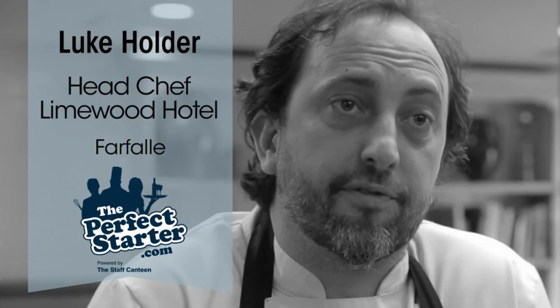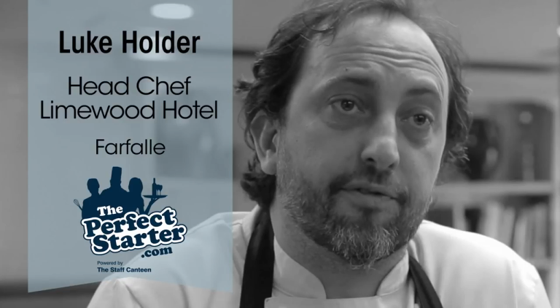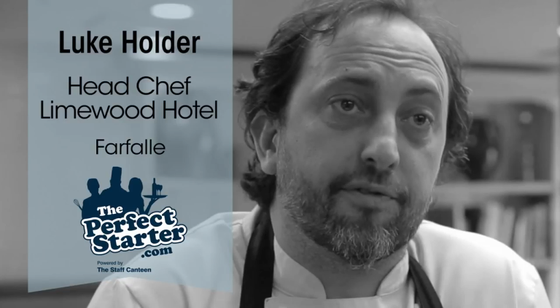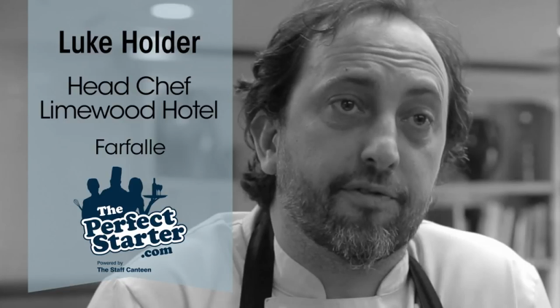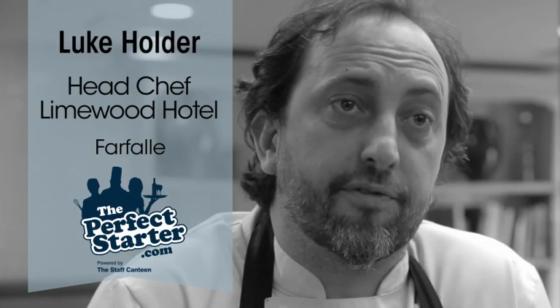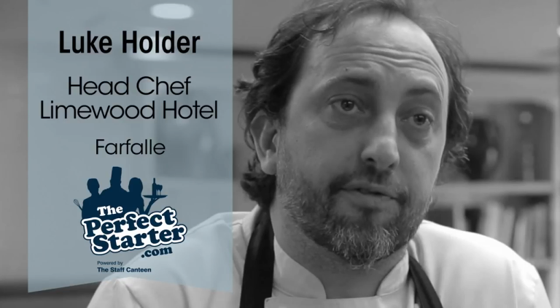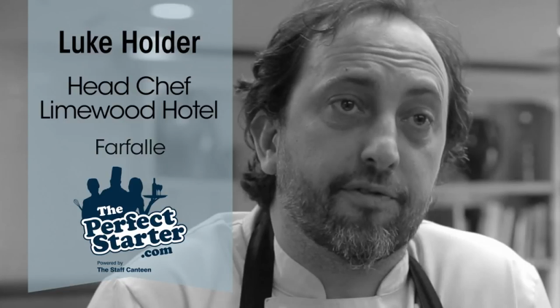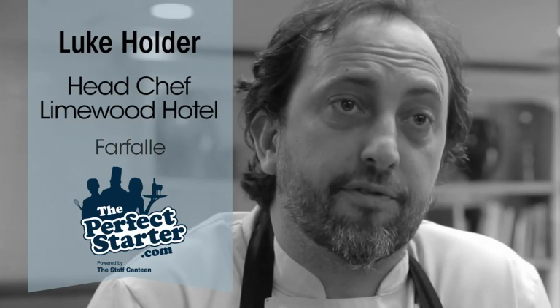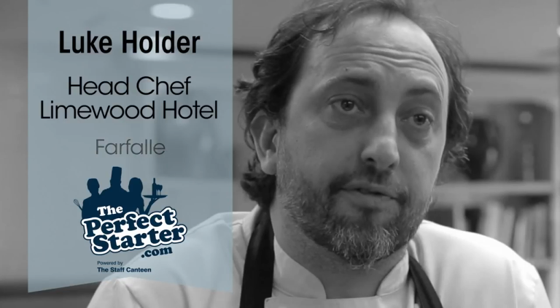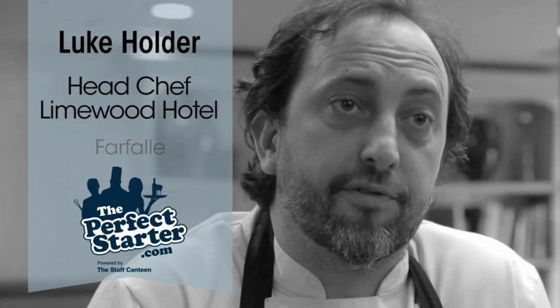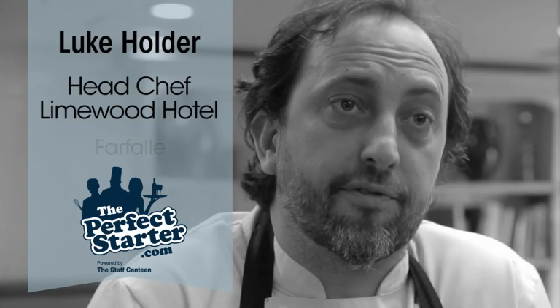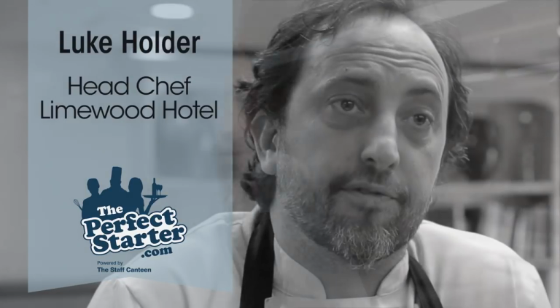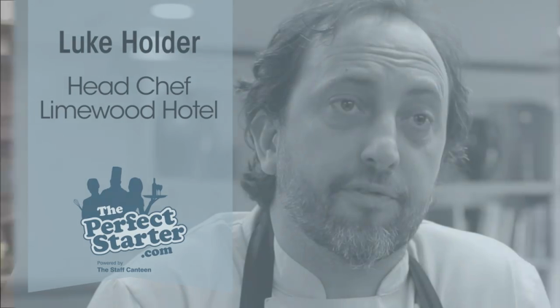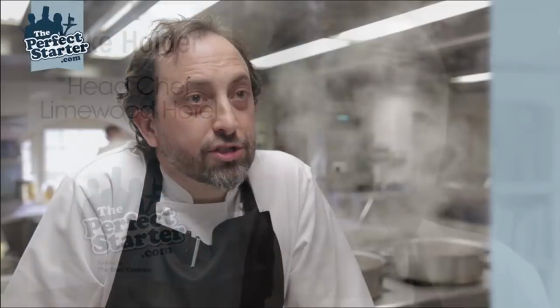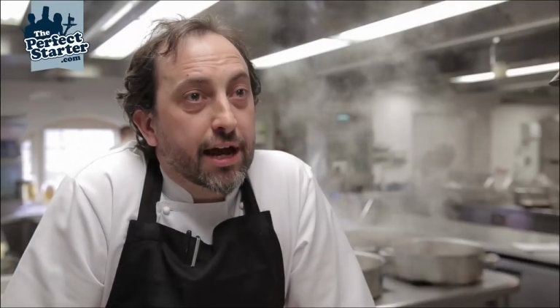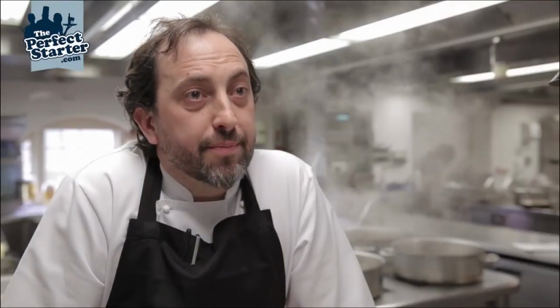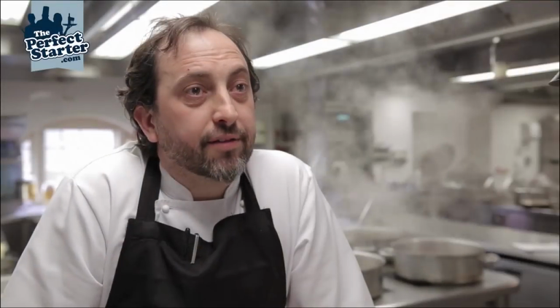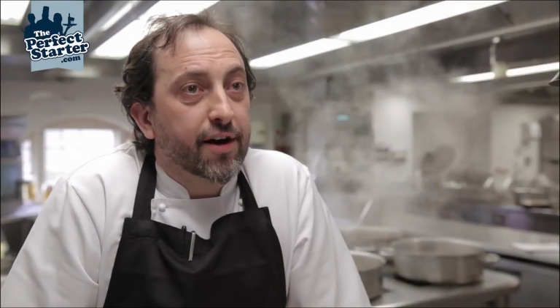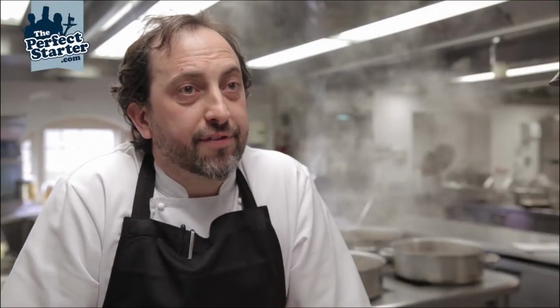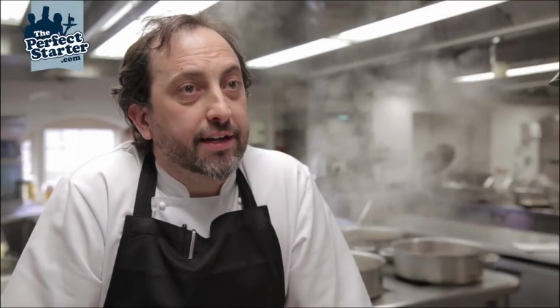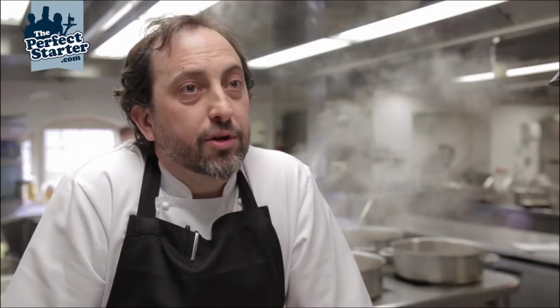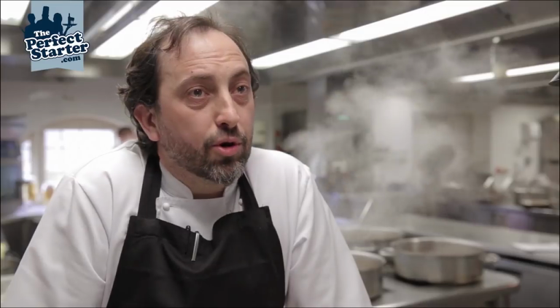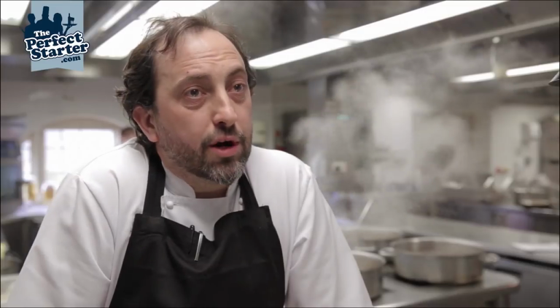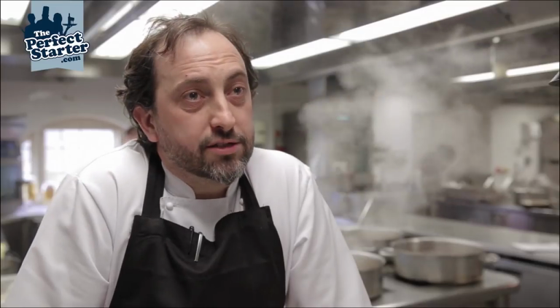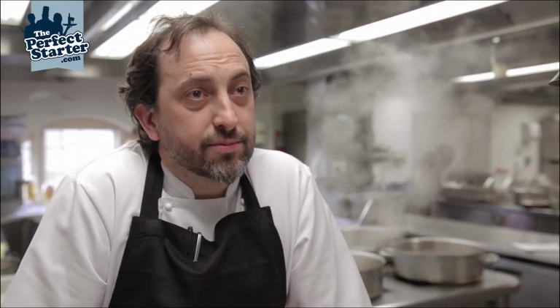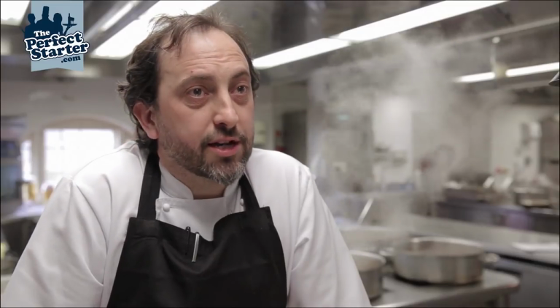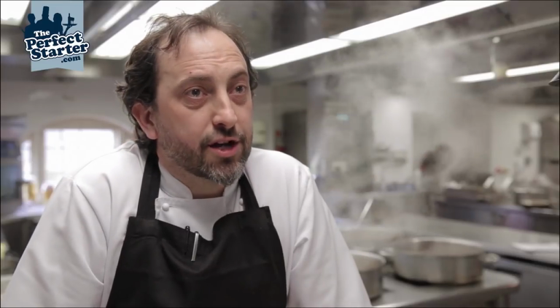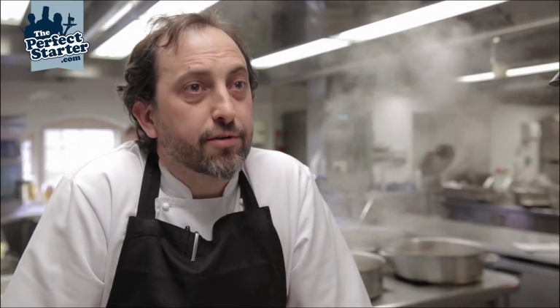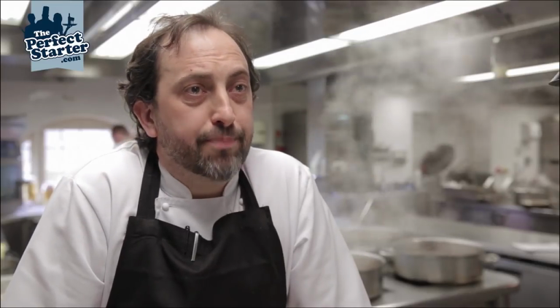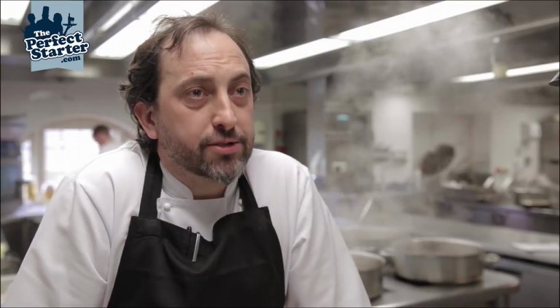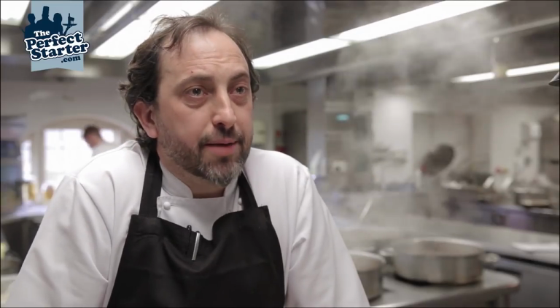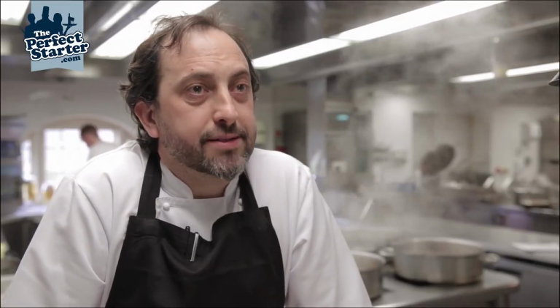Hi, my name is Luke Ogden. Today we're going to be teaching you how to make farfali, or as it's sometimes known, bowtie pasta.